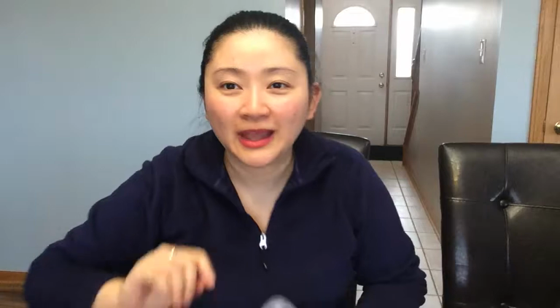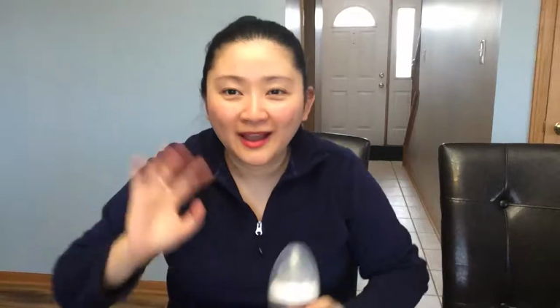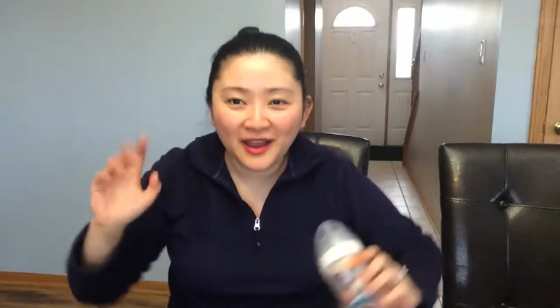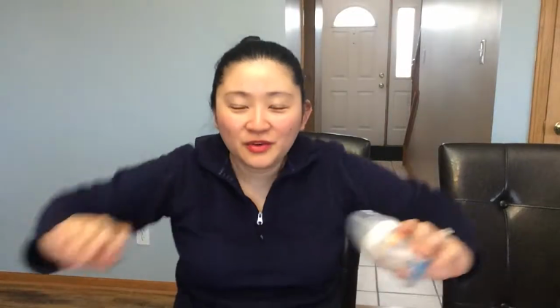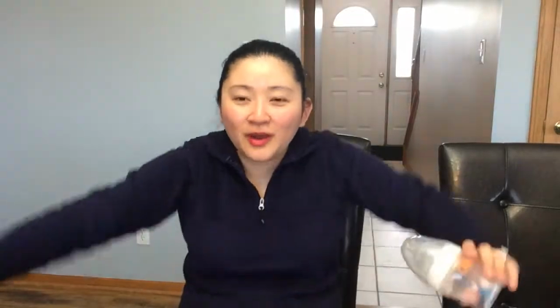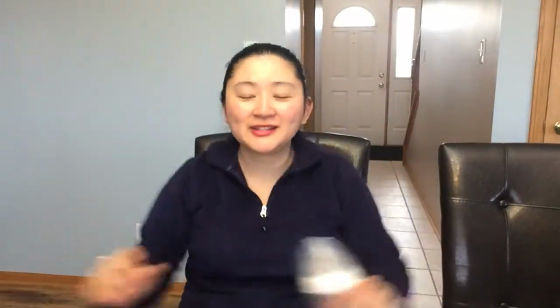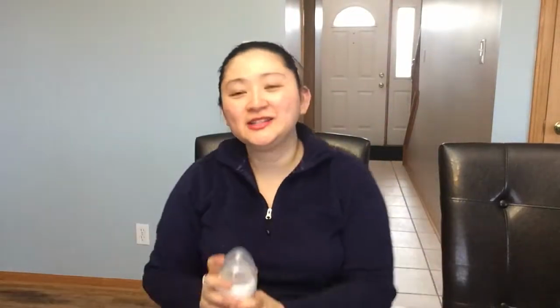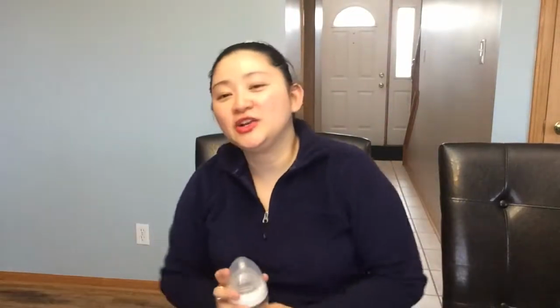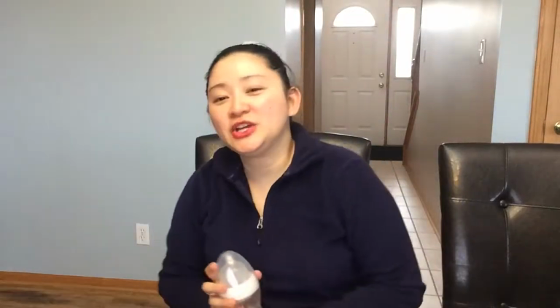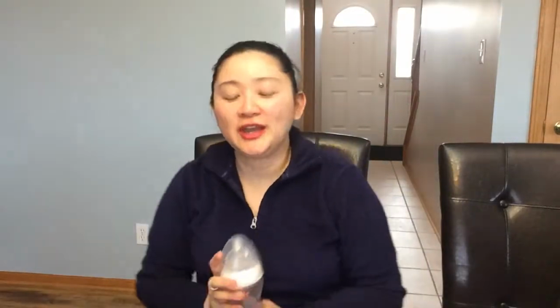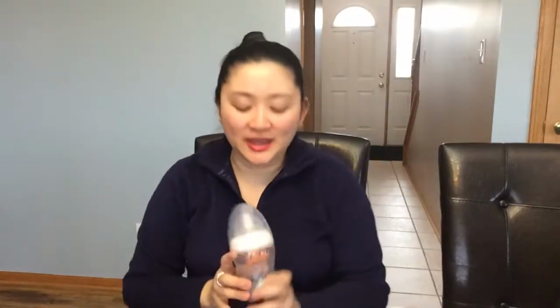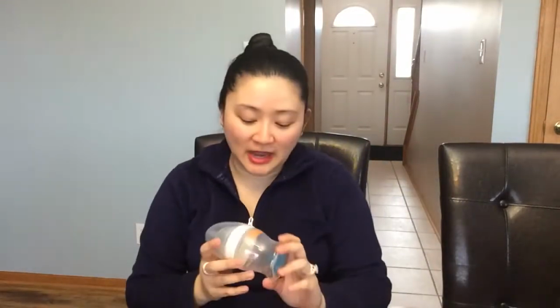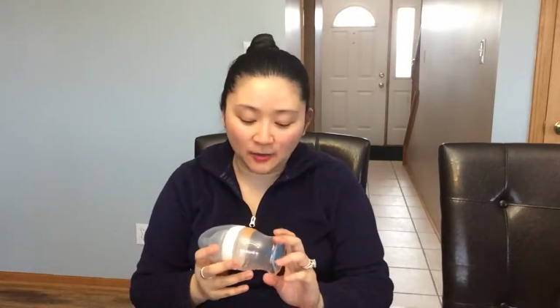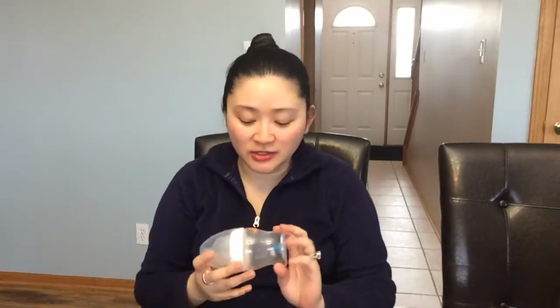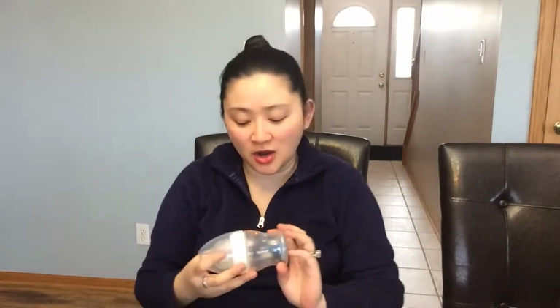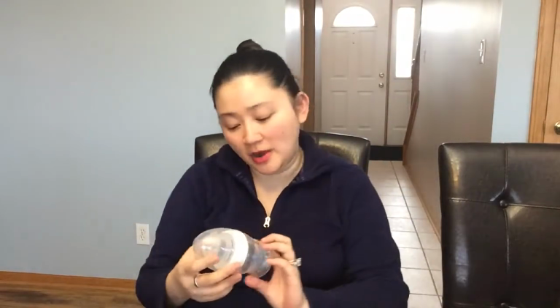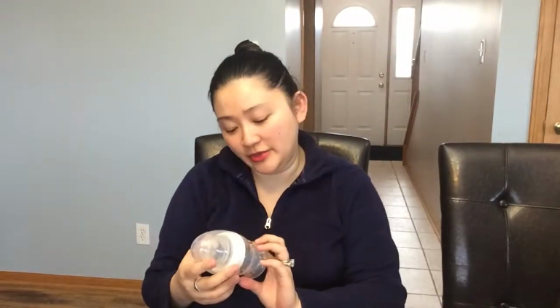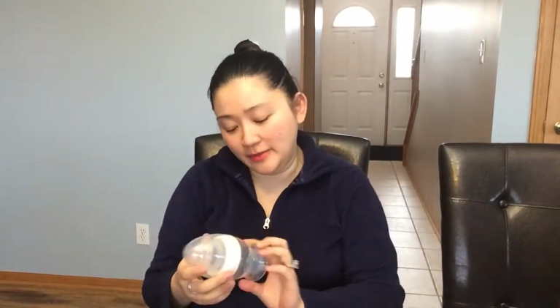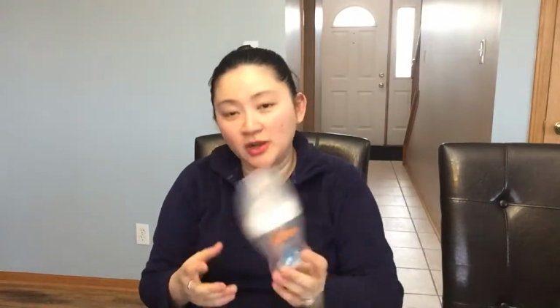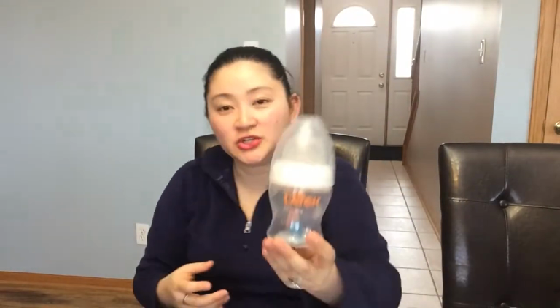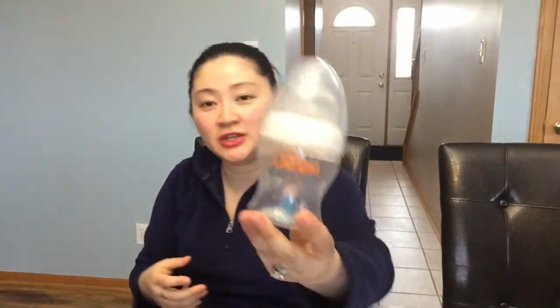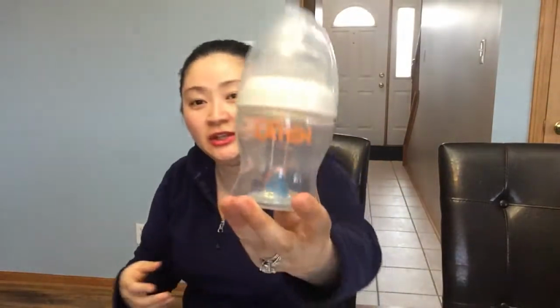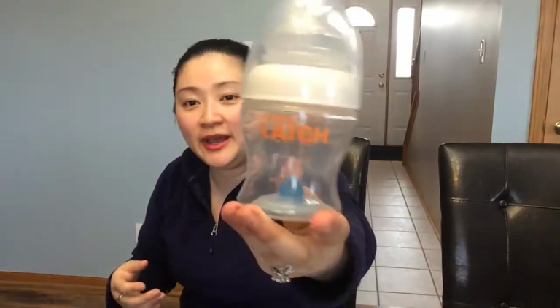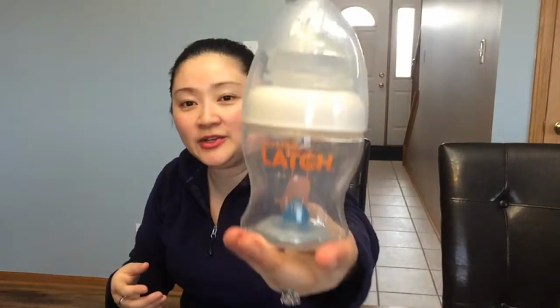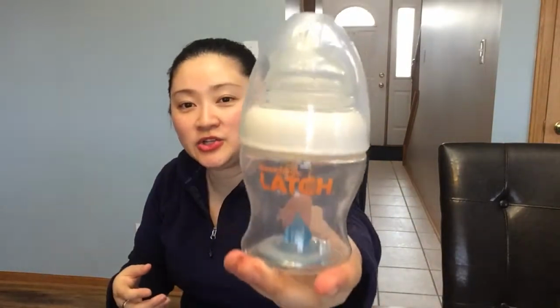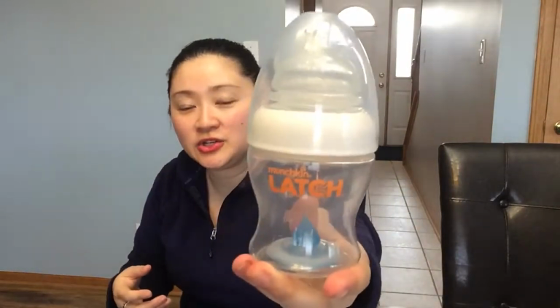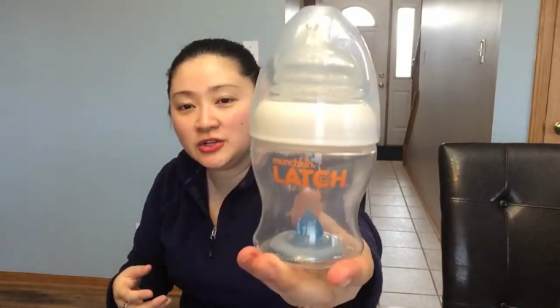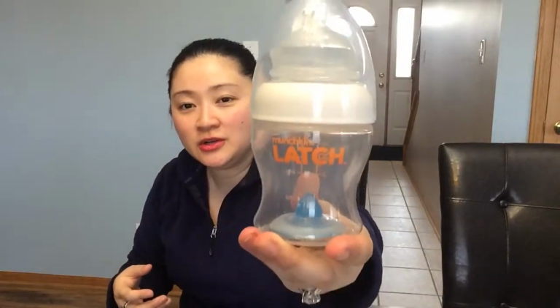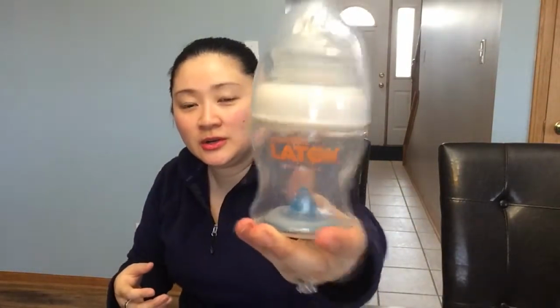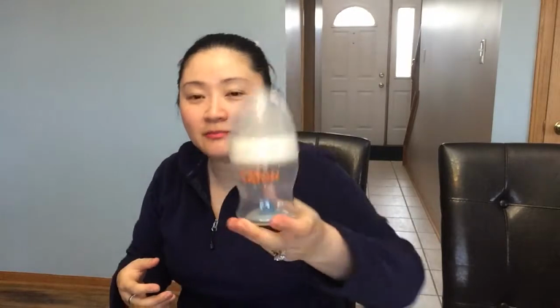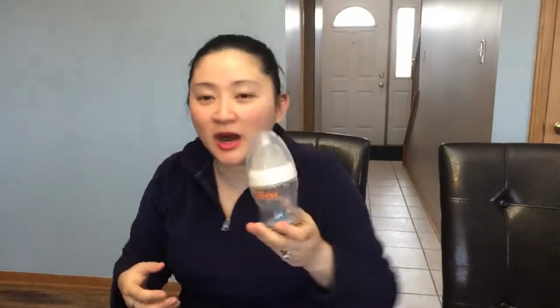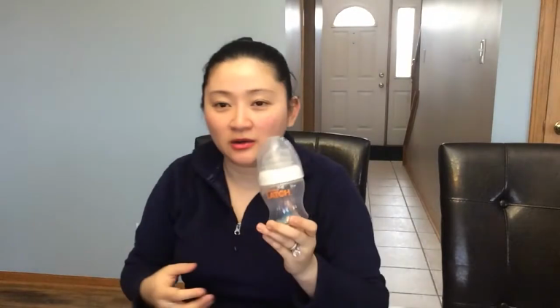Hi everyone, it's Natasha and I want to talk about the Munchkin Latch bottle.